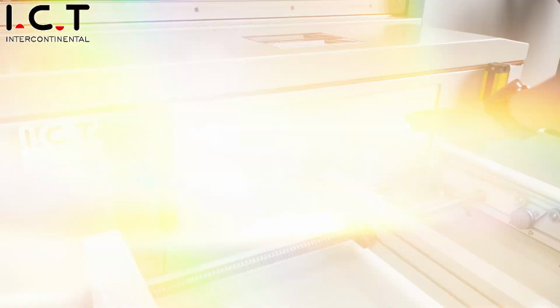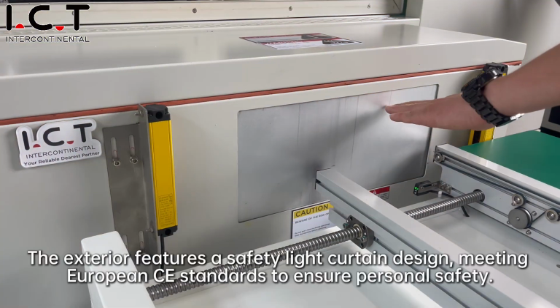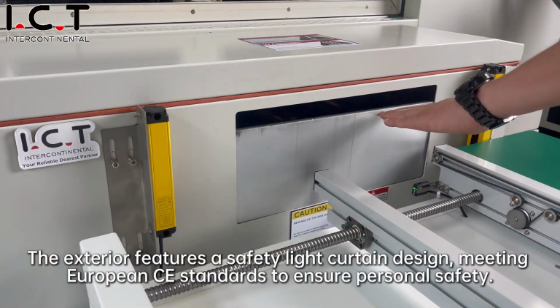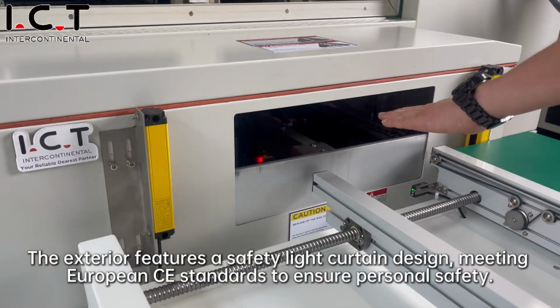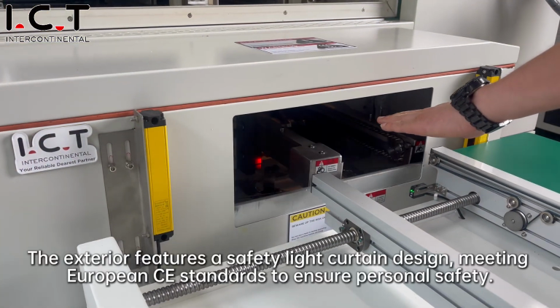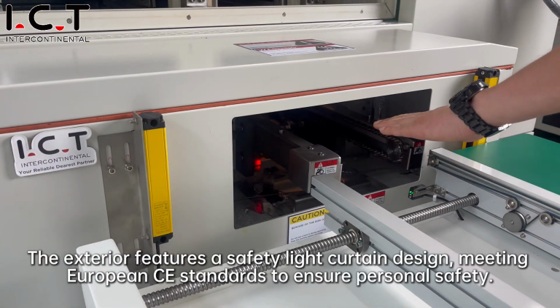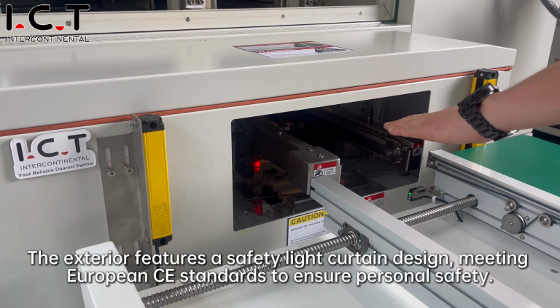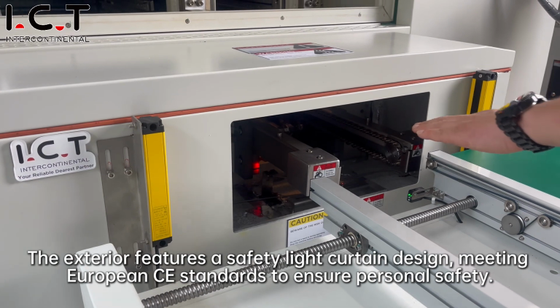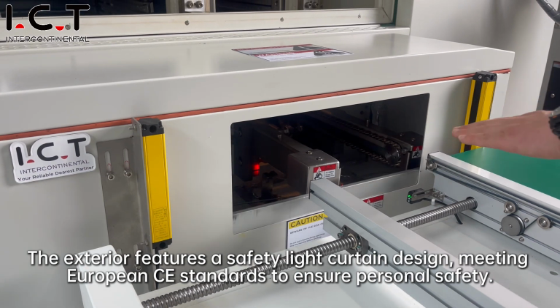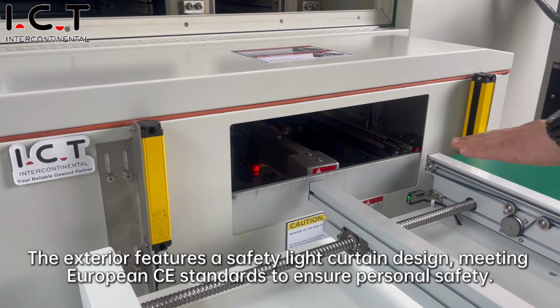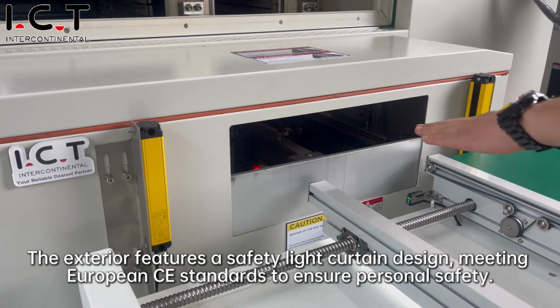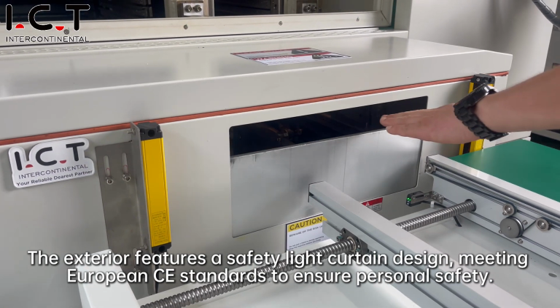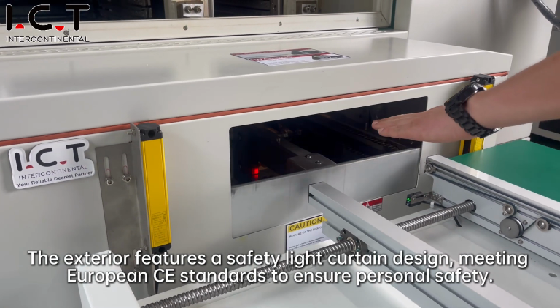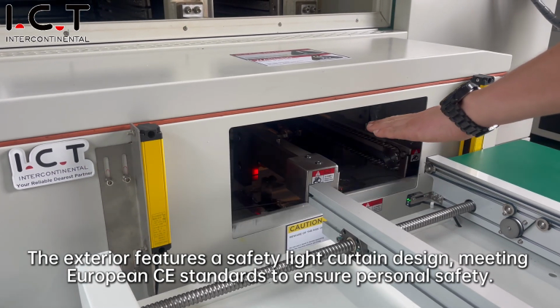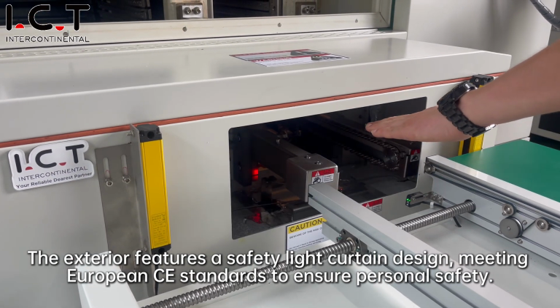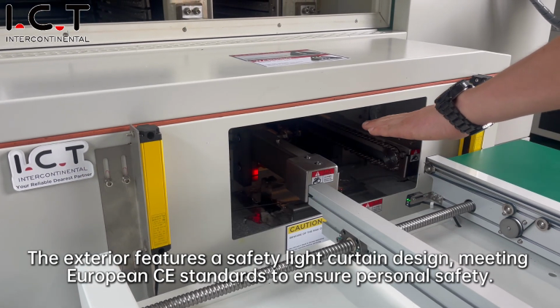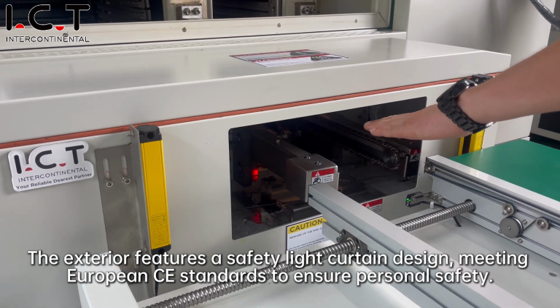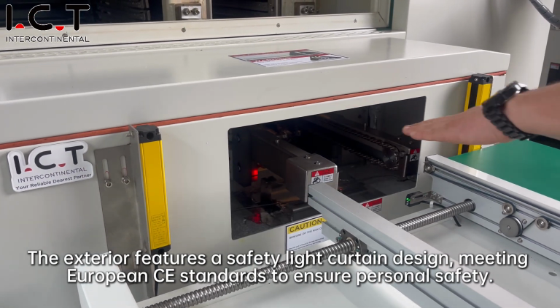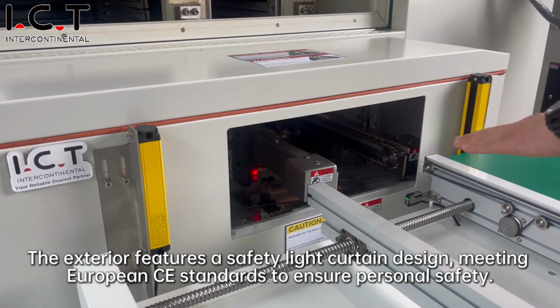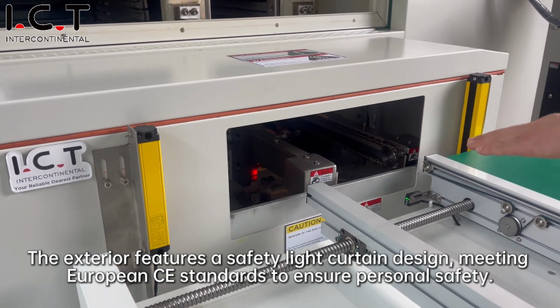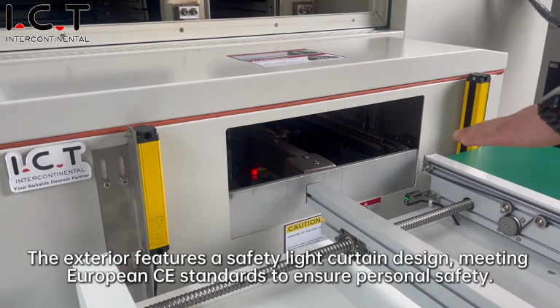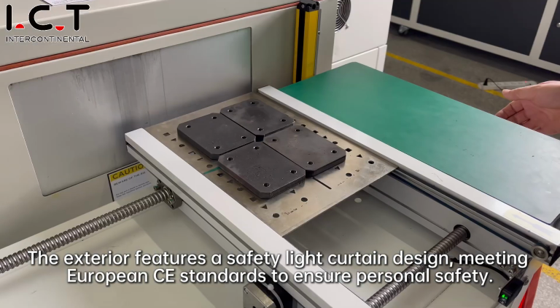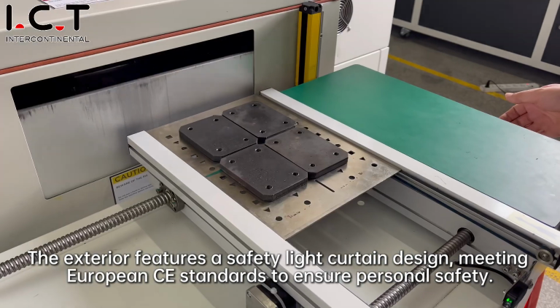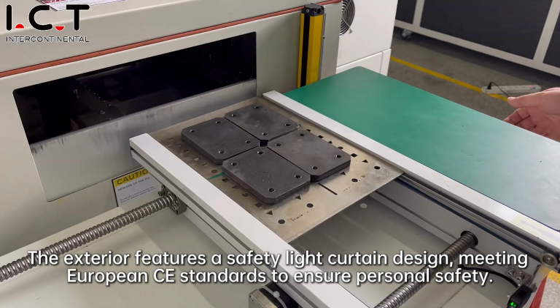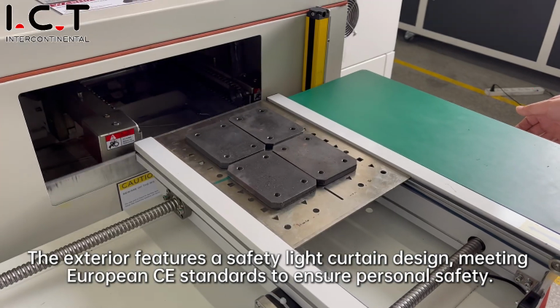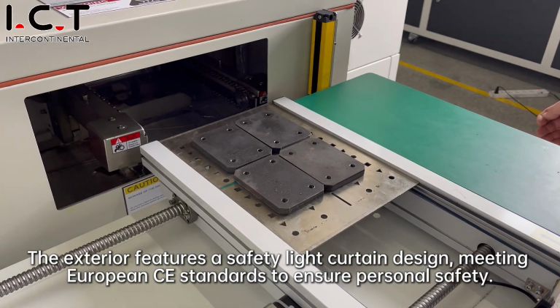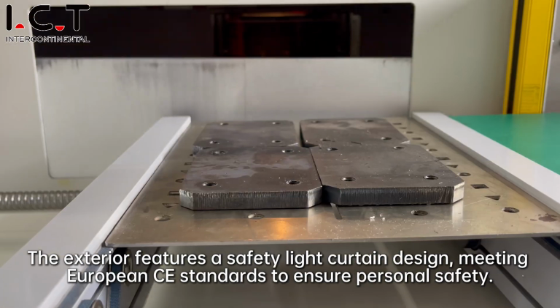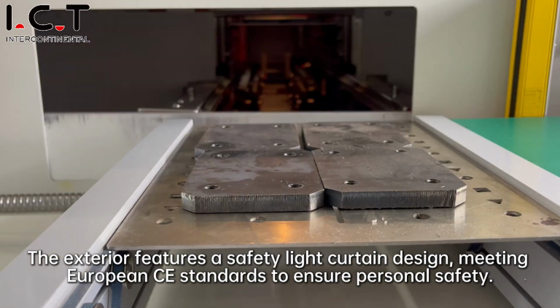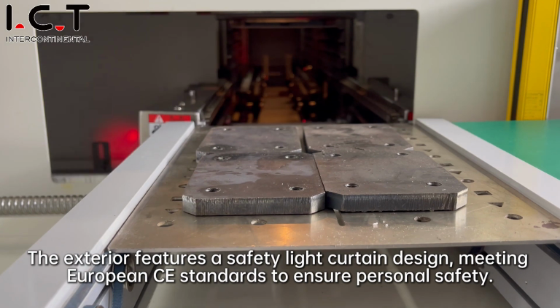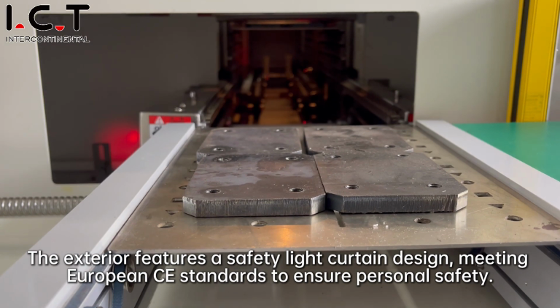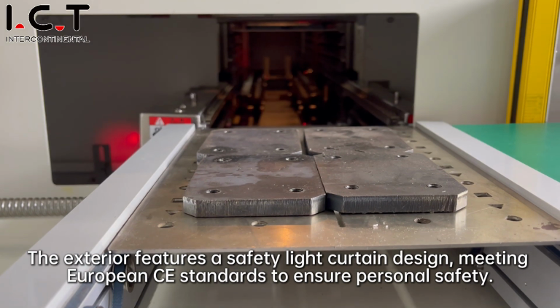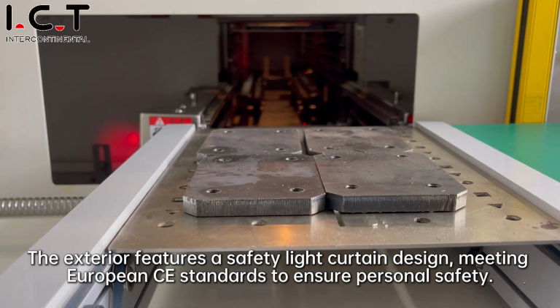The exterior features a safety light curtain design meeting European CE standards to ensure personal safety.